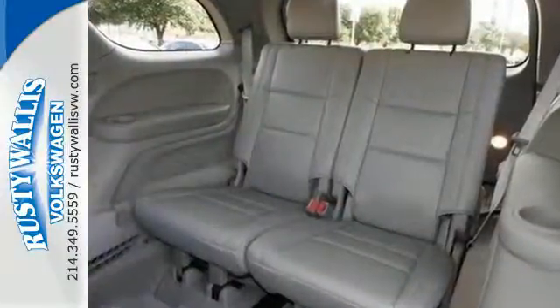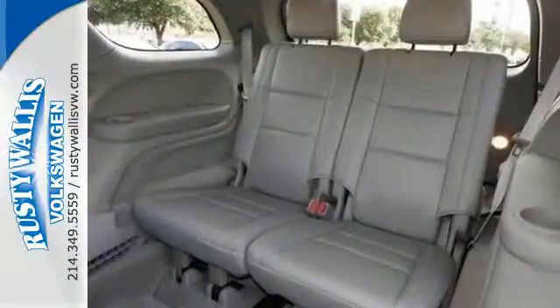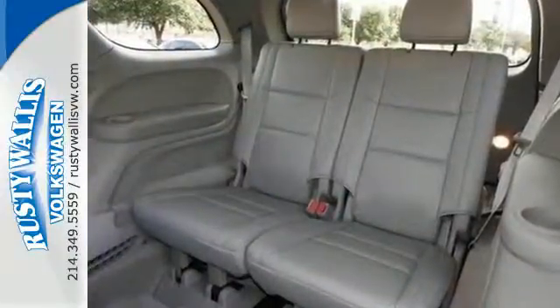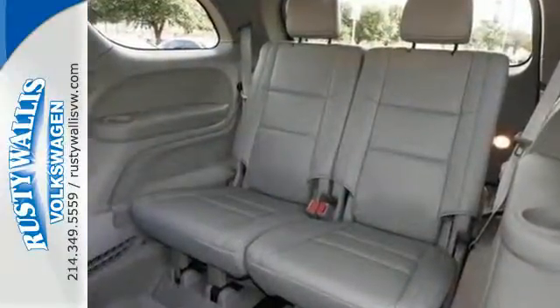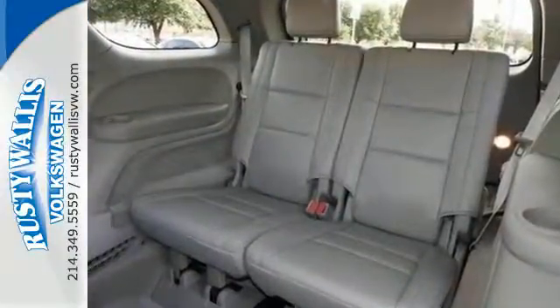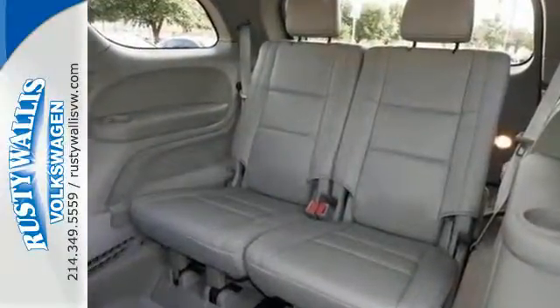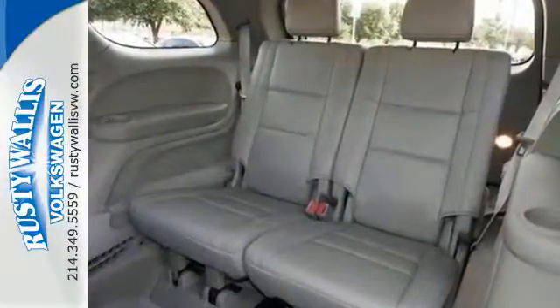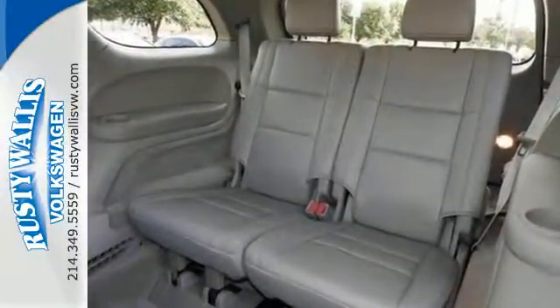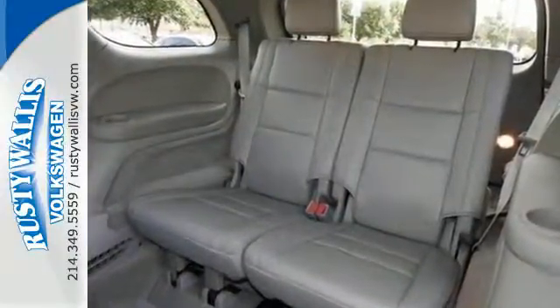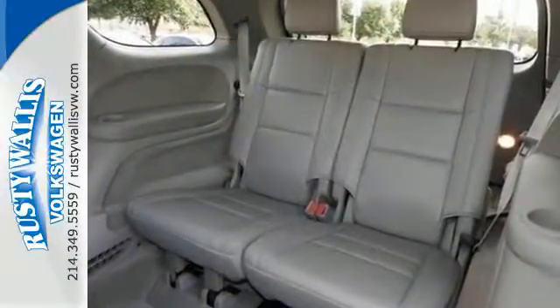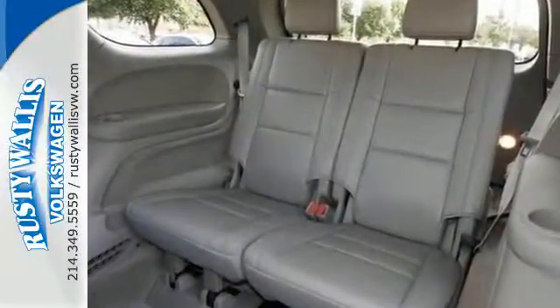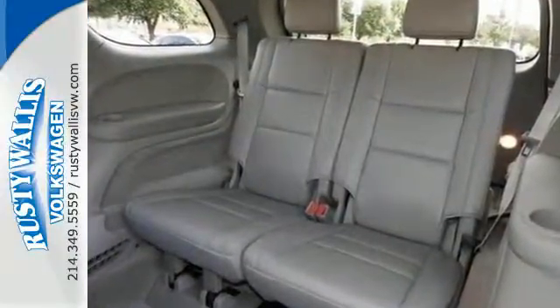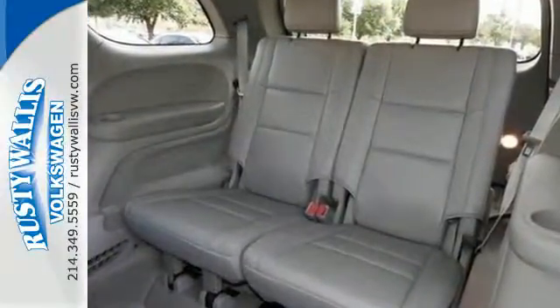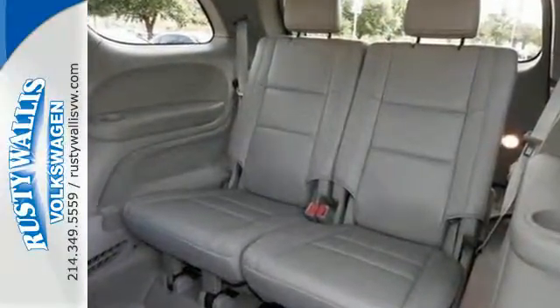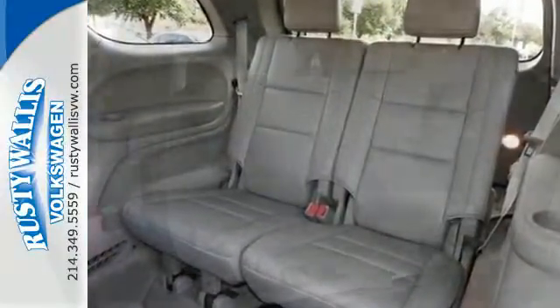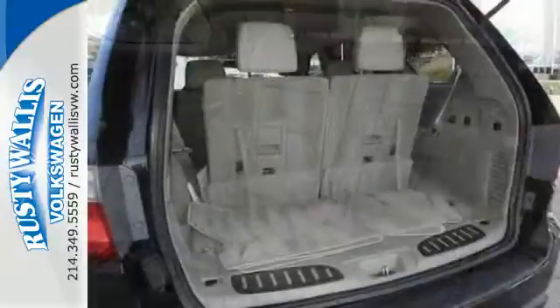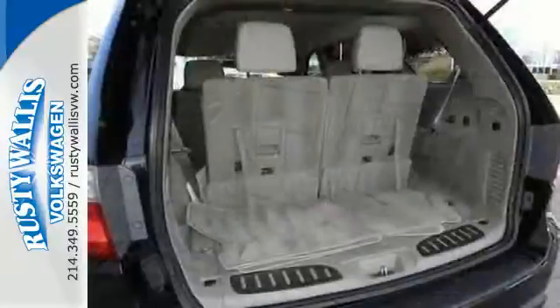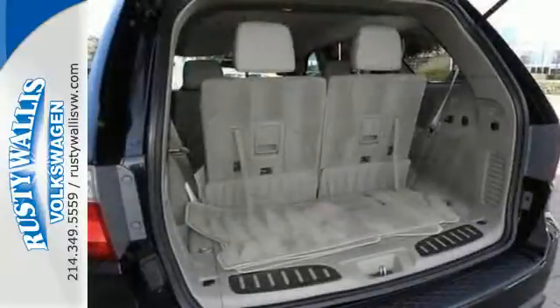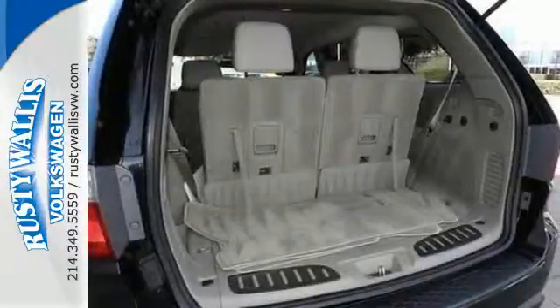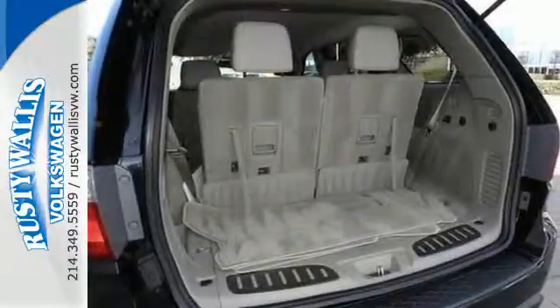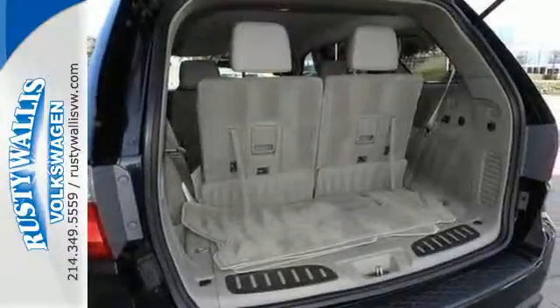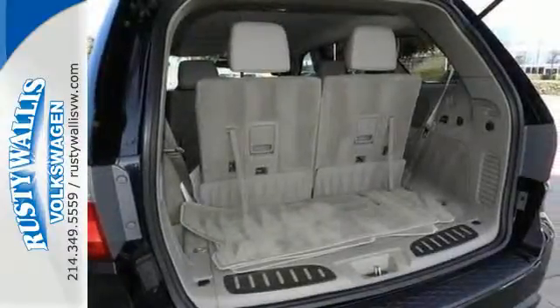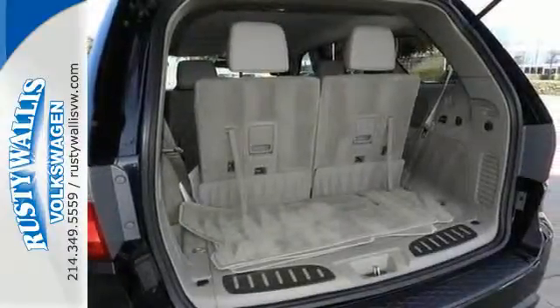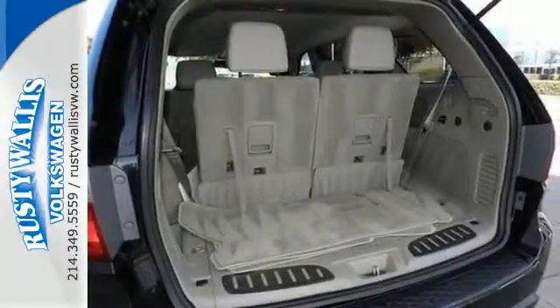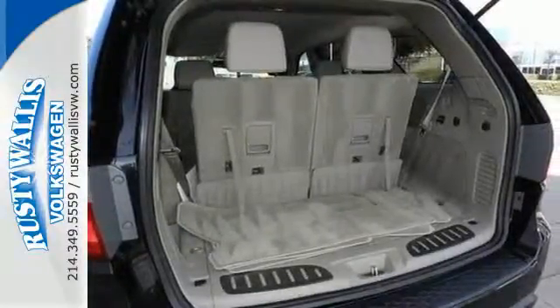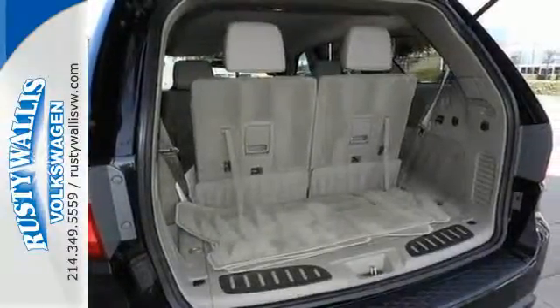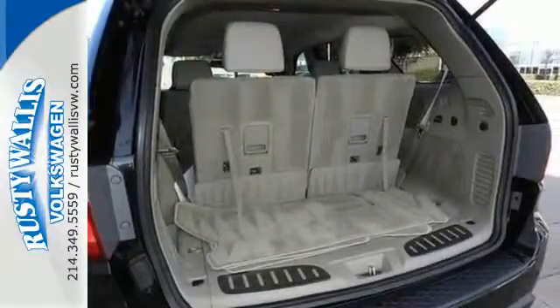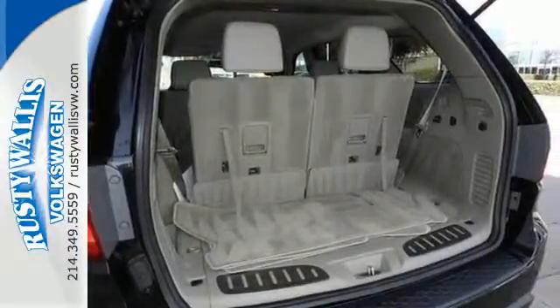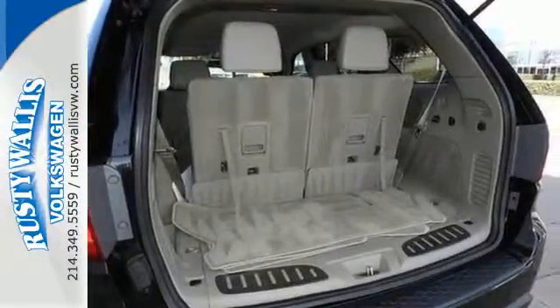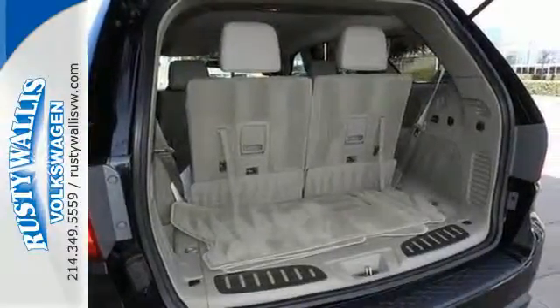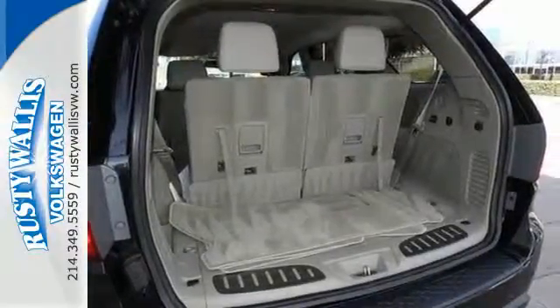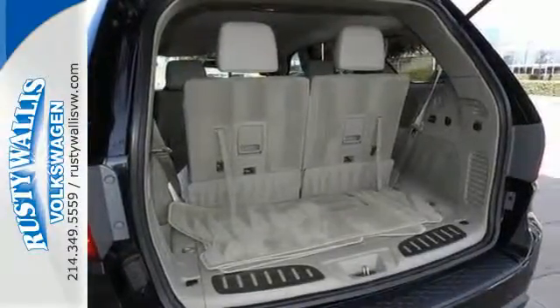Safety features abound, including multiple sets of airbags, stability and traction control, and brake assist.